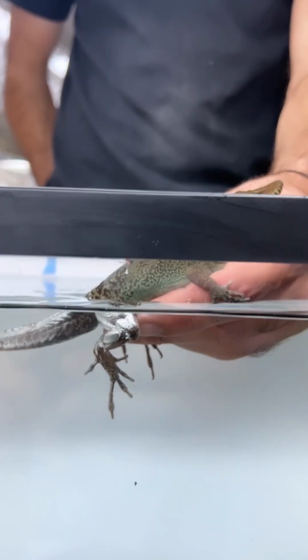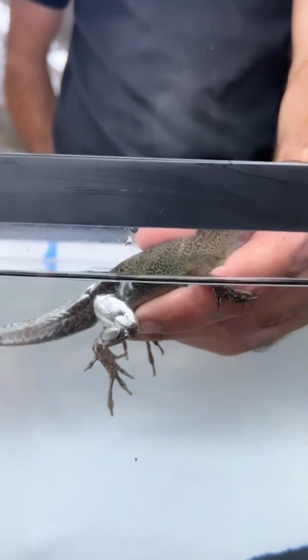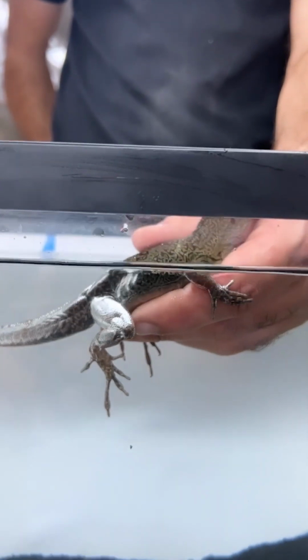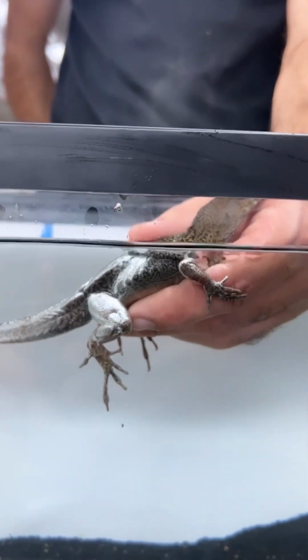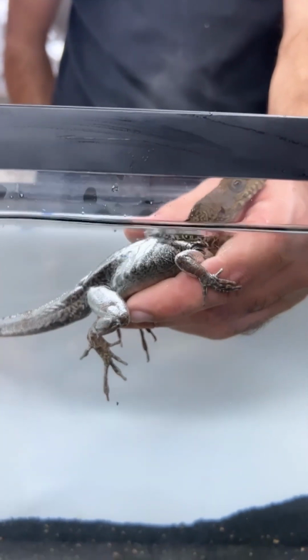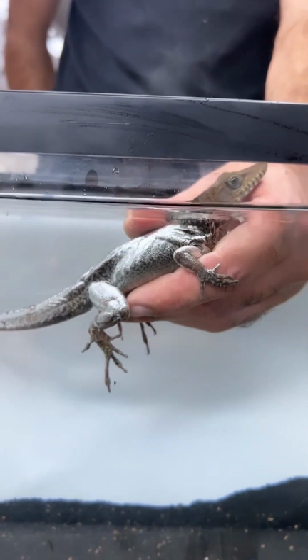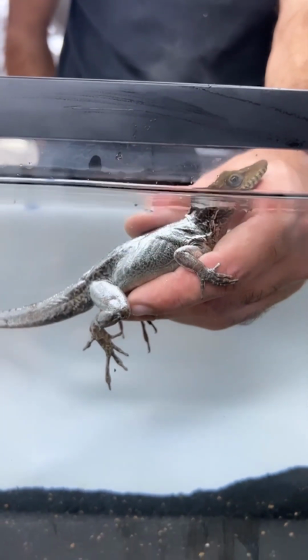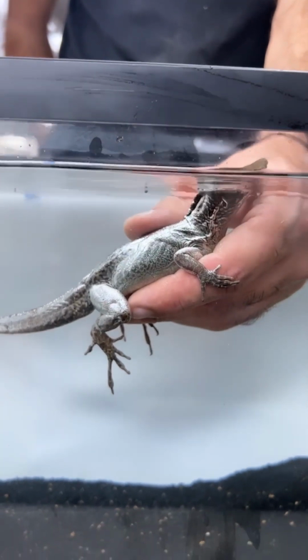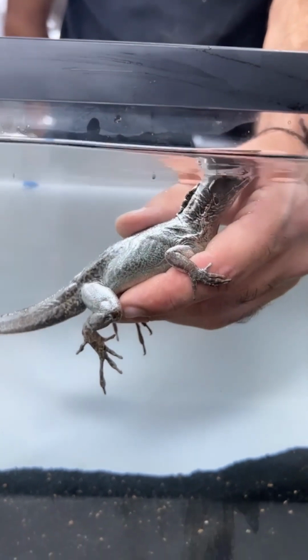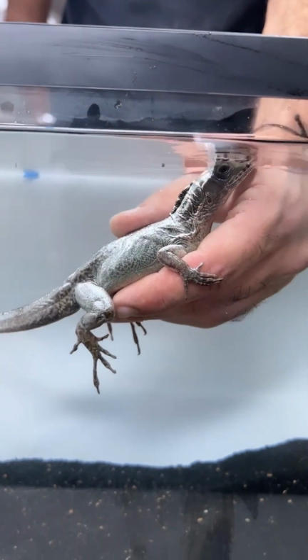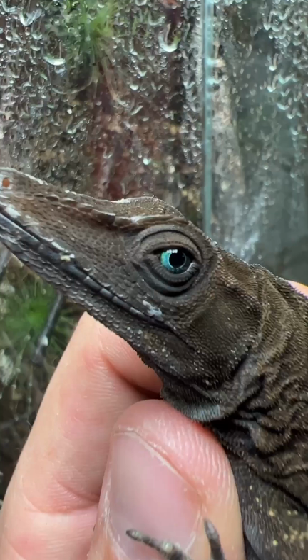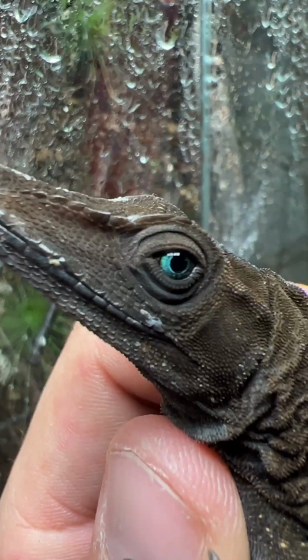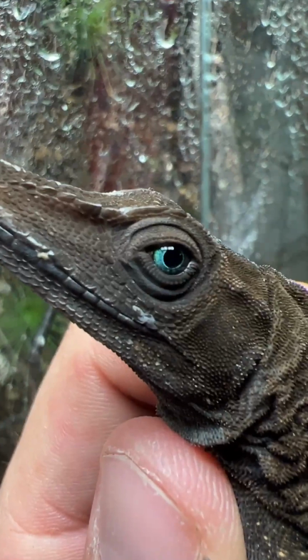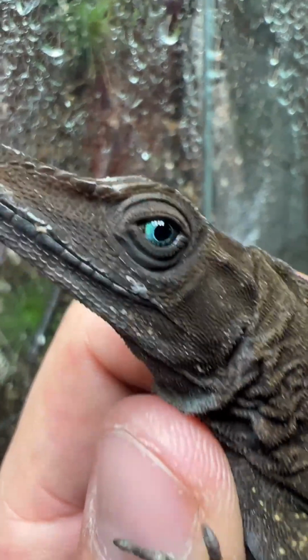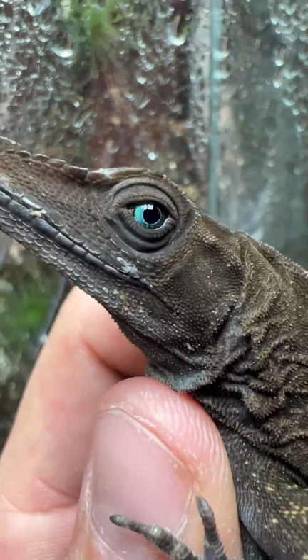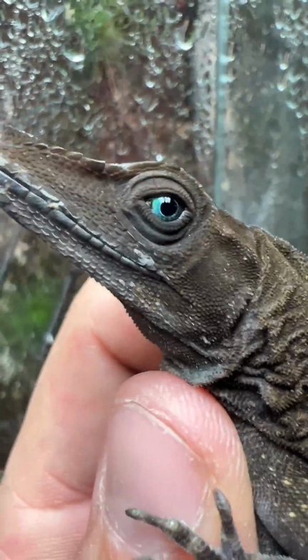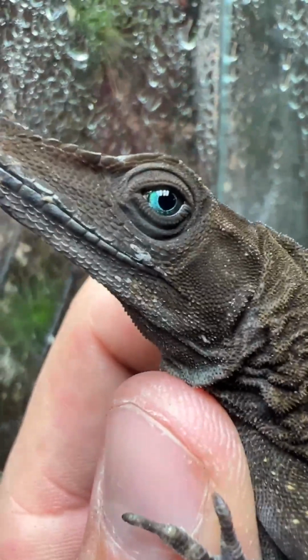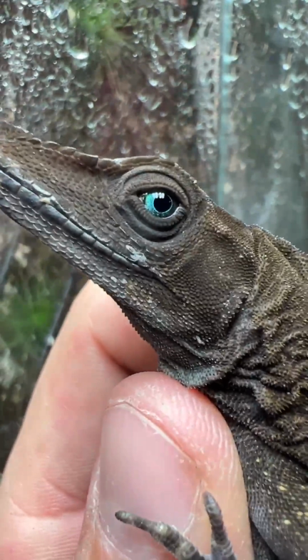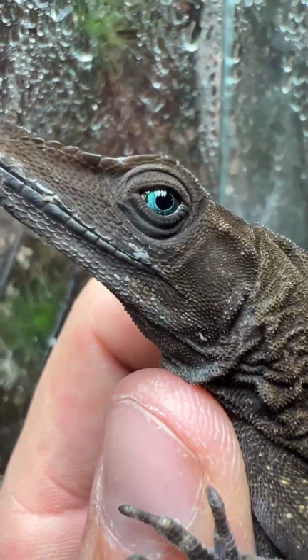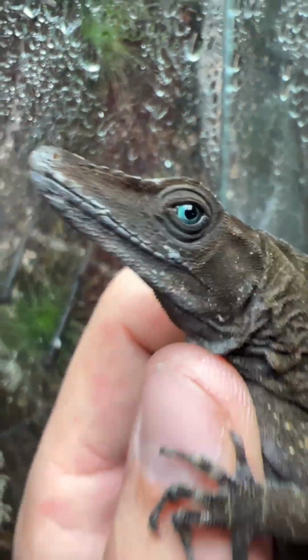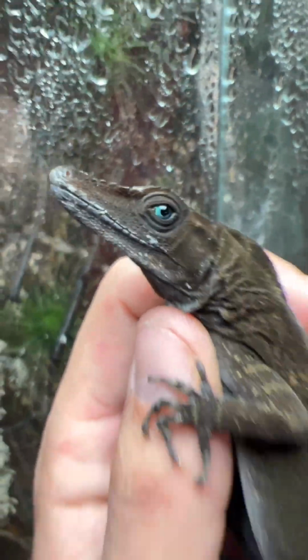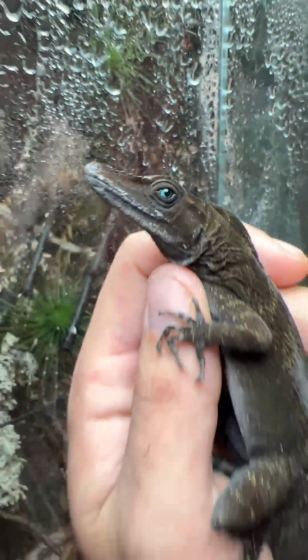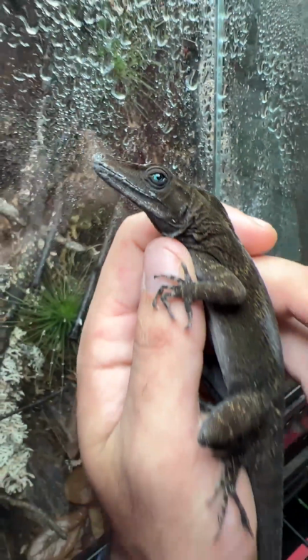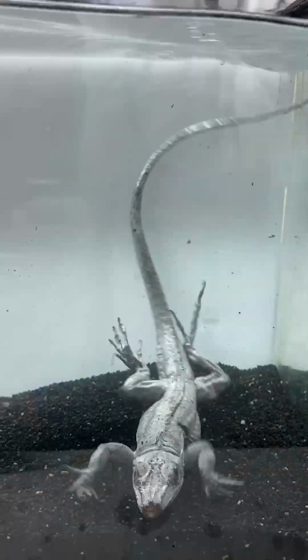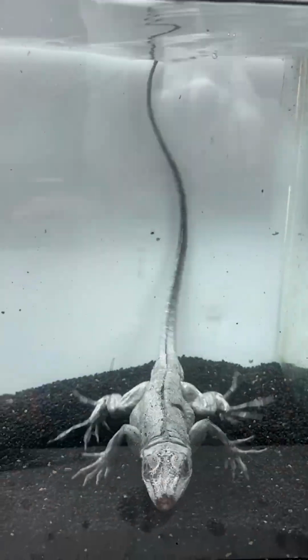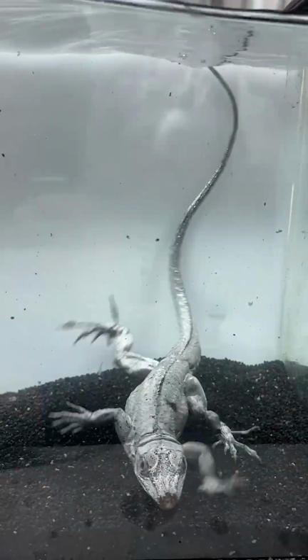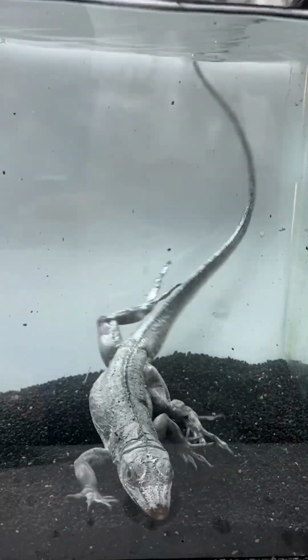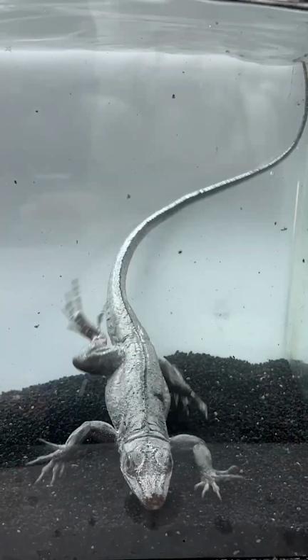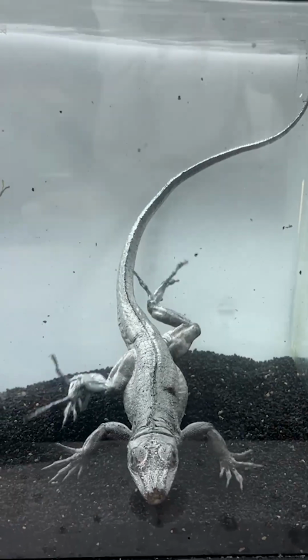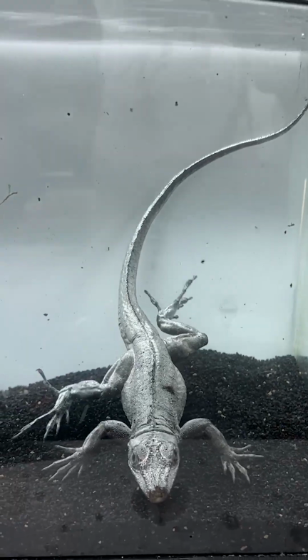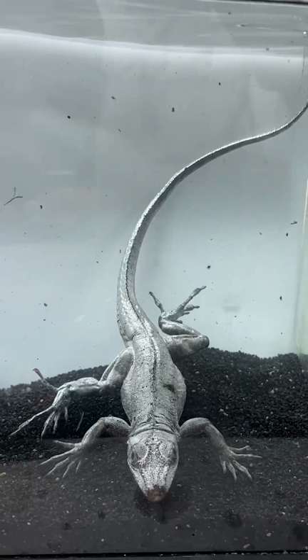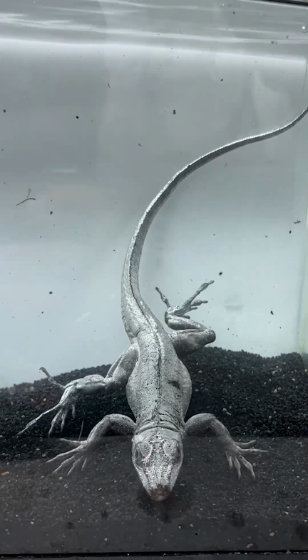This hydrophobic lizard is my favorite and I think it'll be yours too. Something's weird about its neck though. Let me explain.